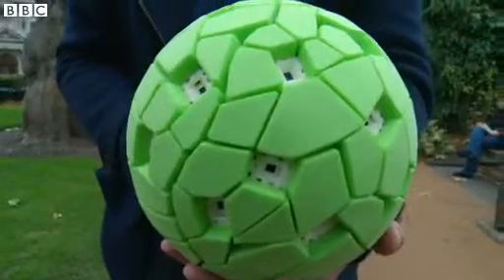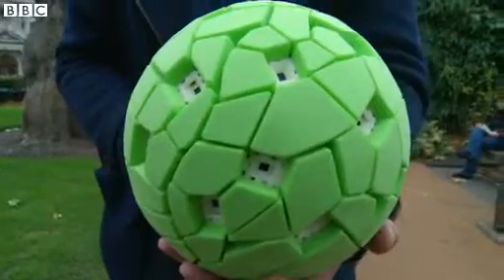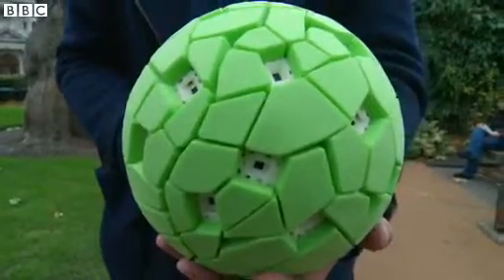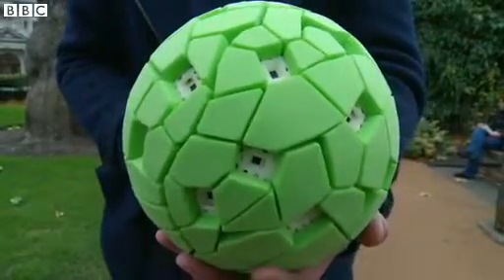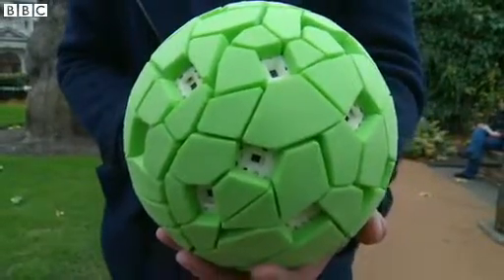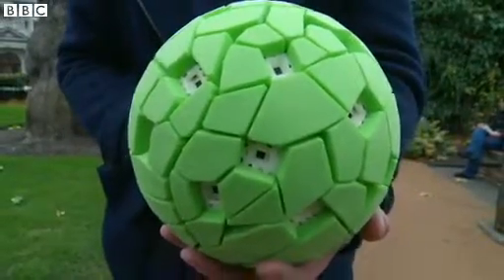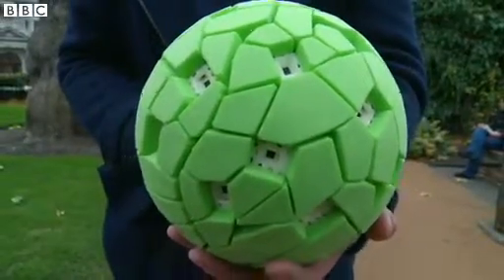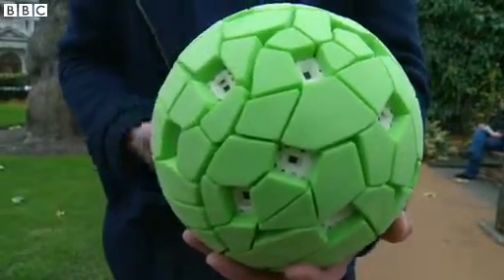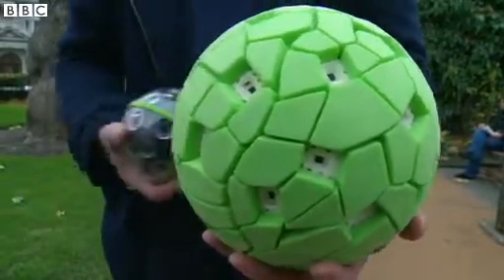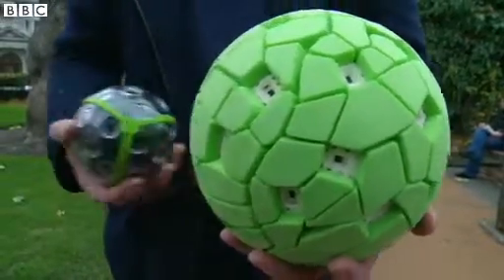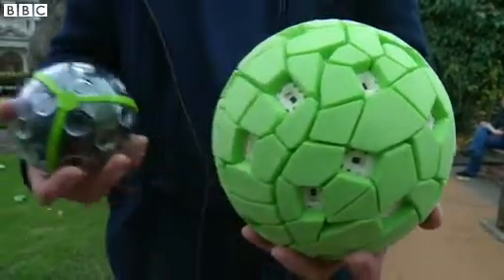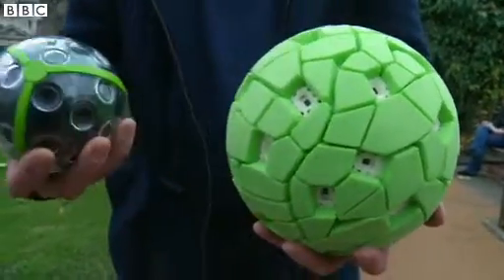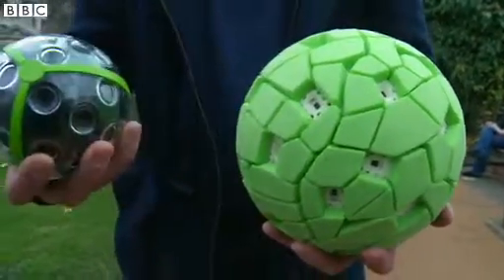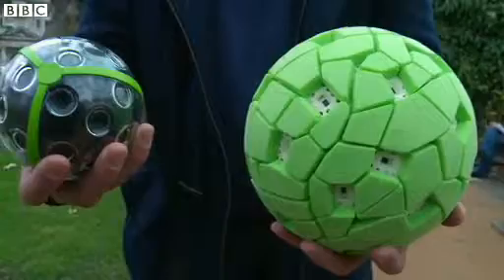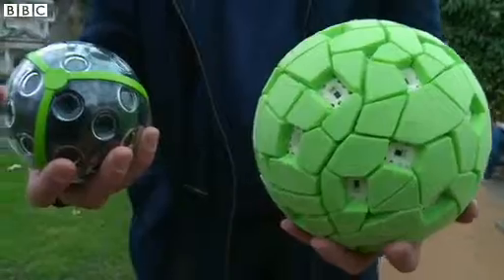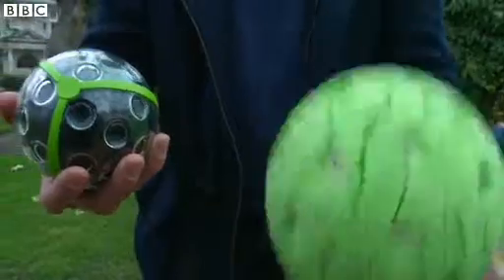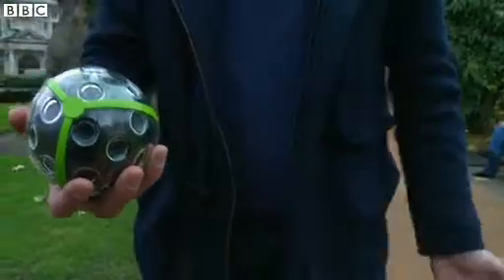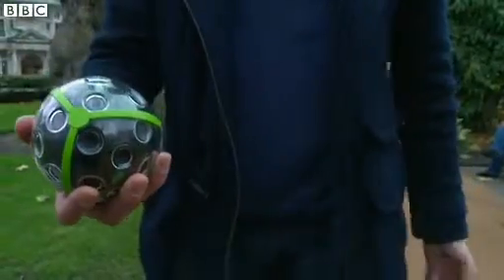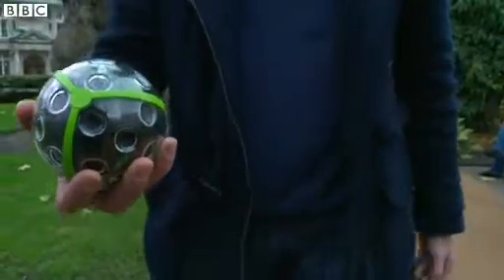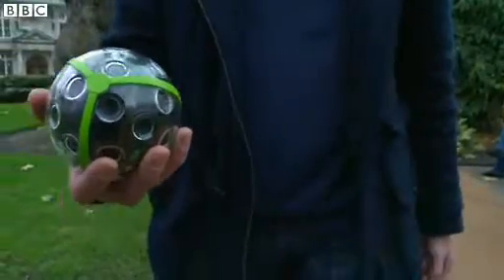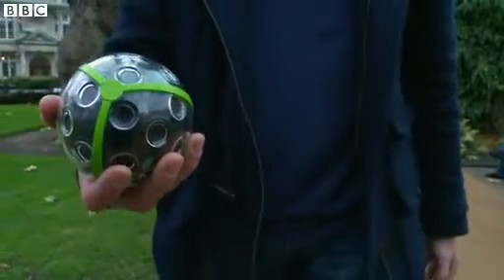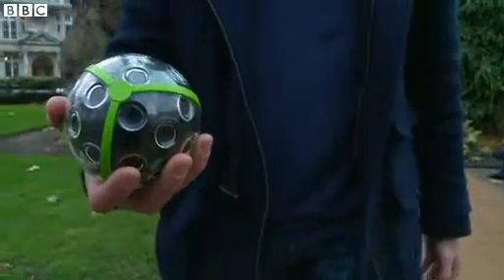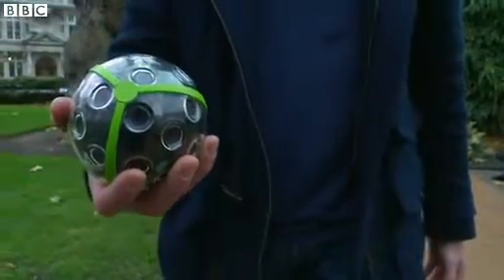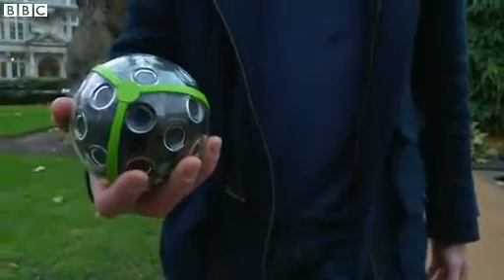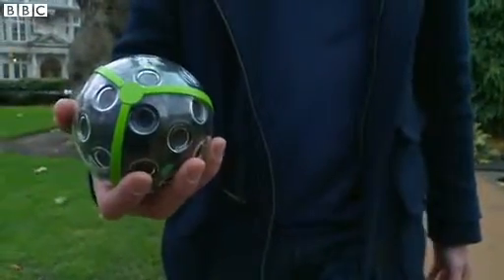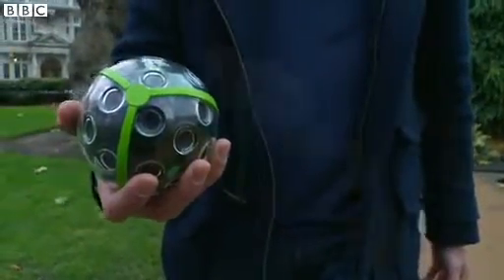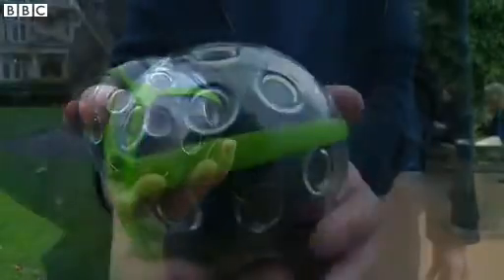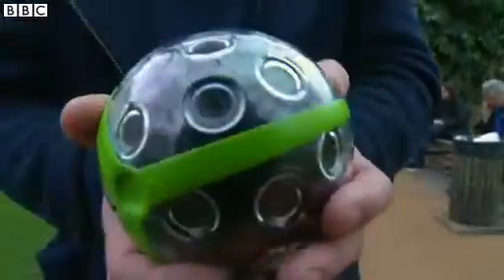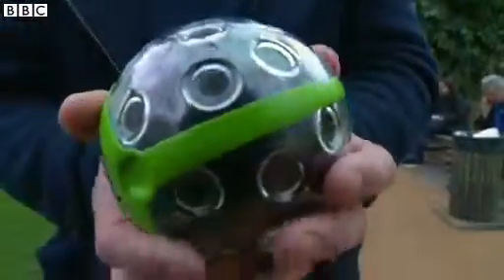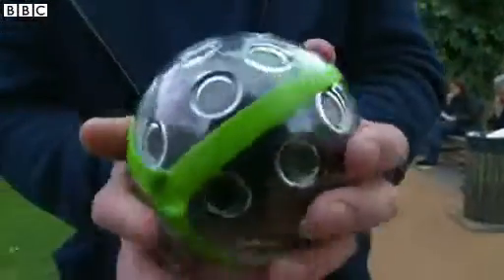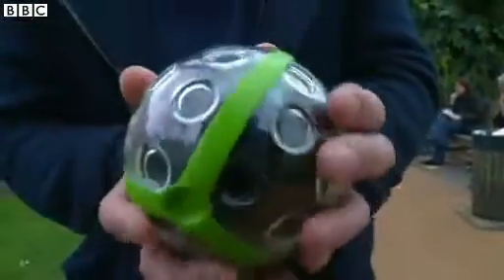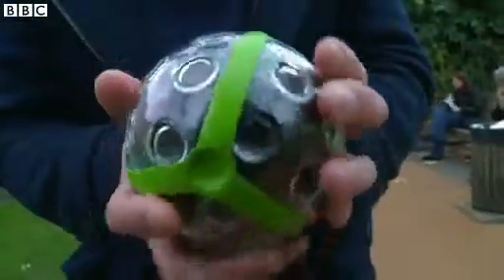The final product will look like this — more stylish and a bit easier to fit in your pocket.